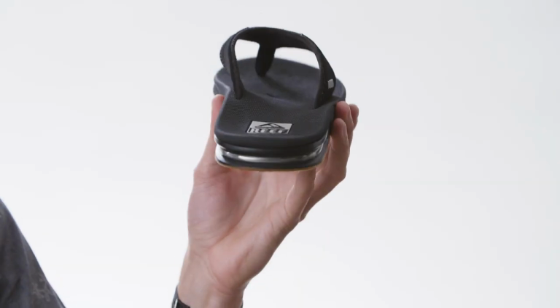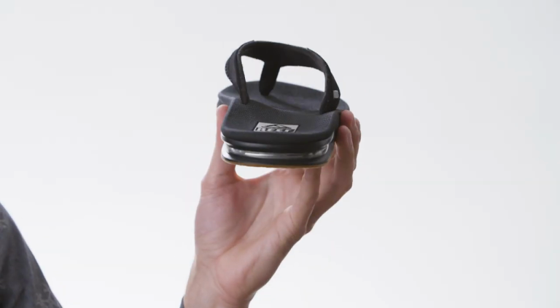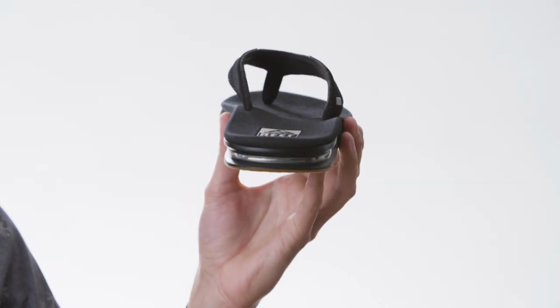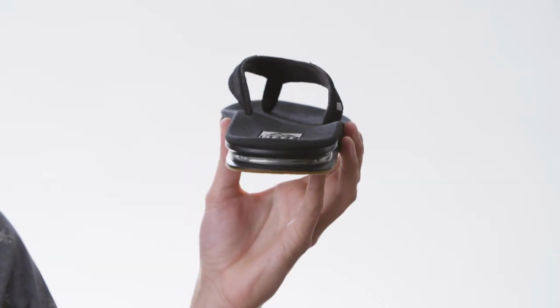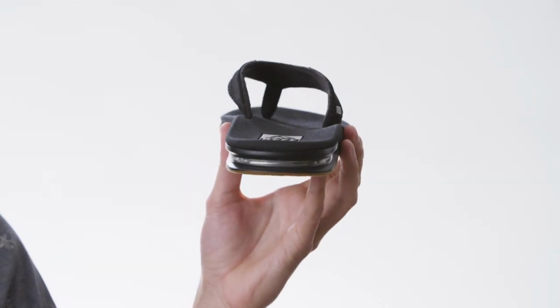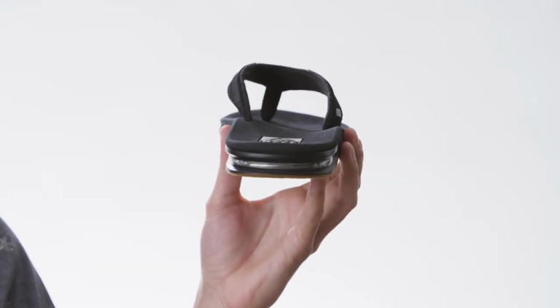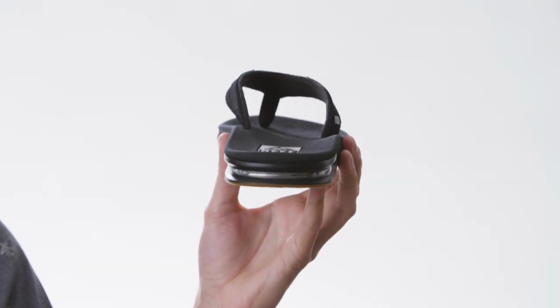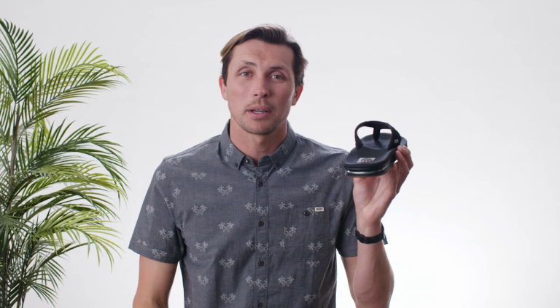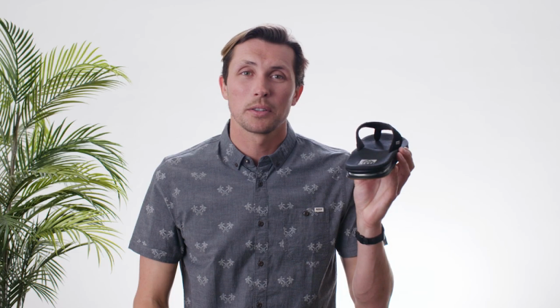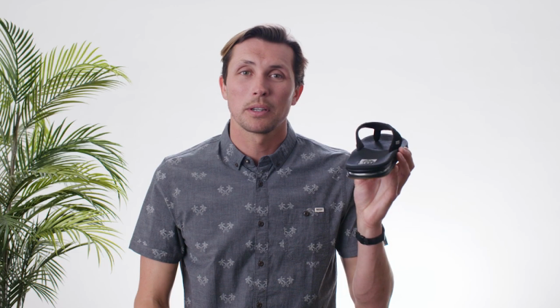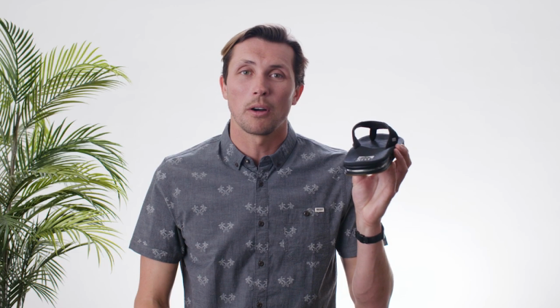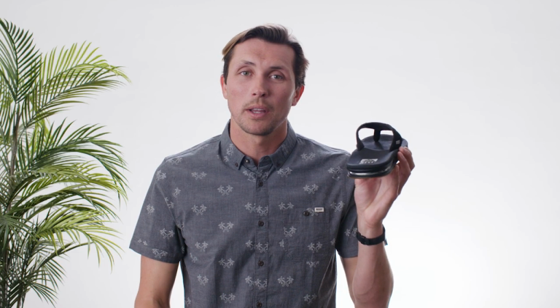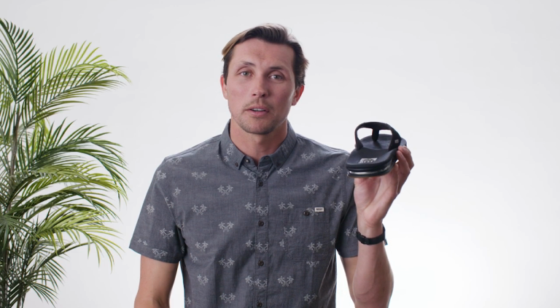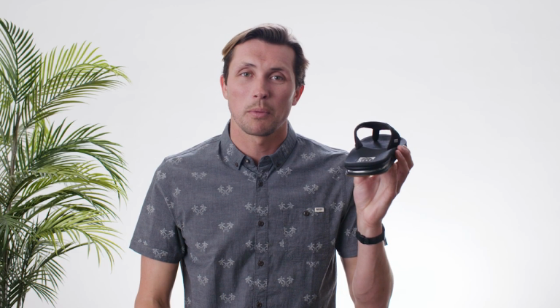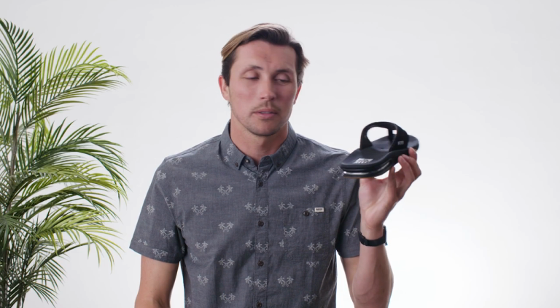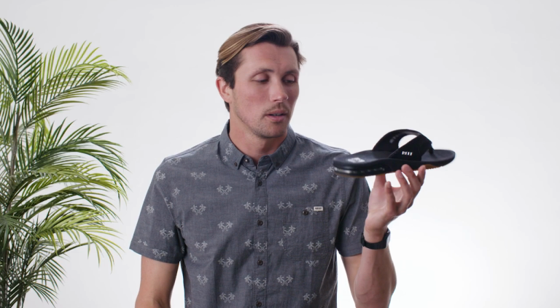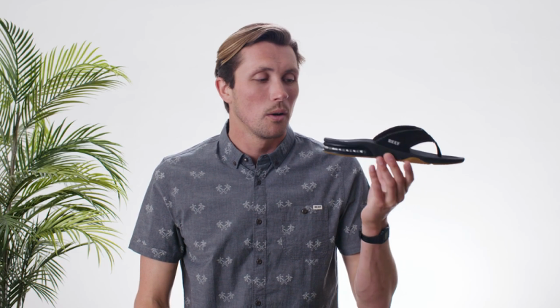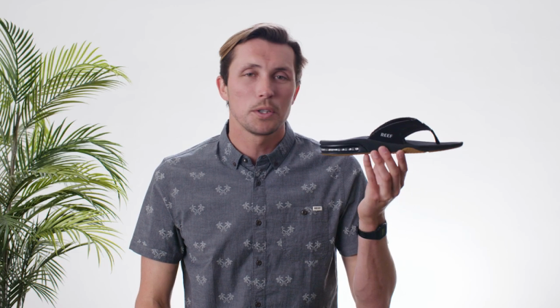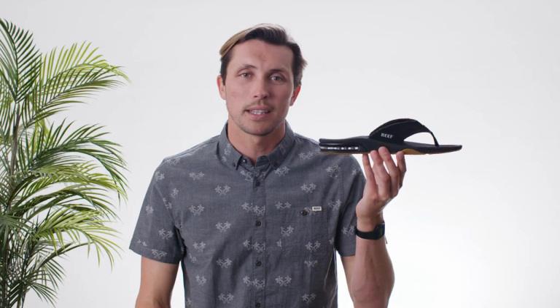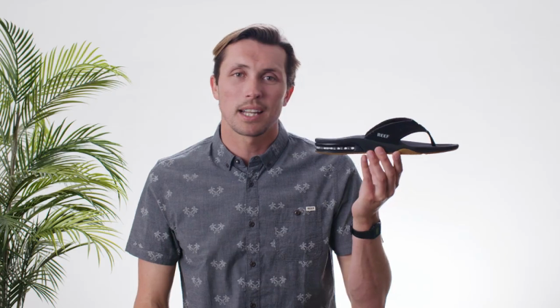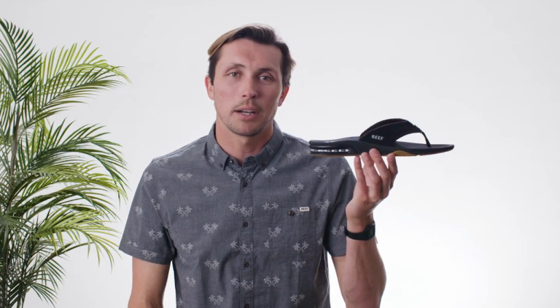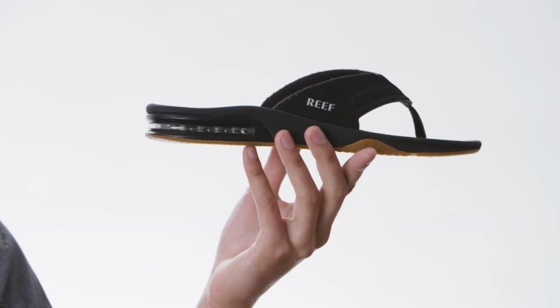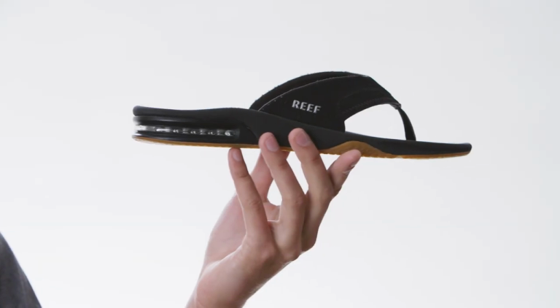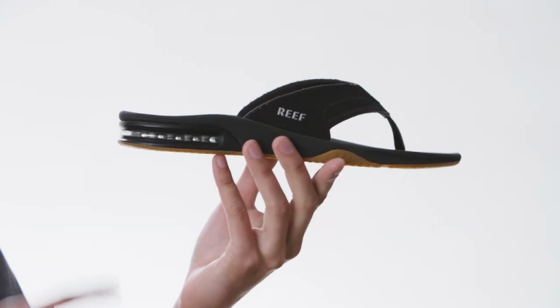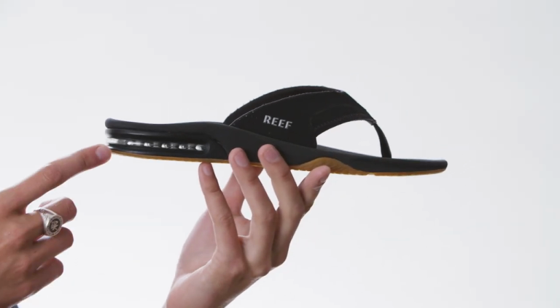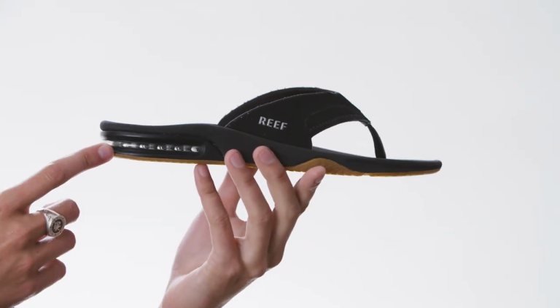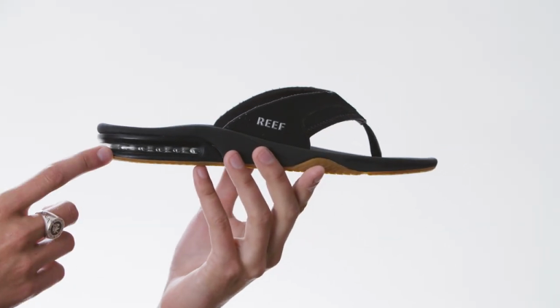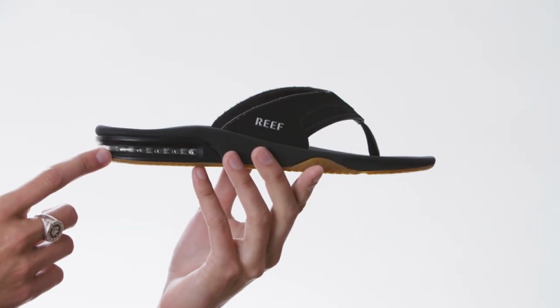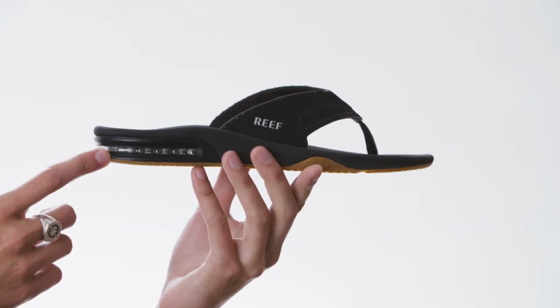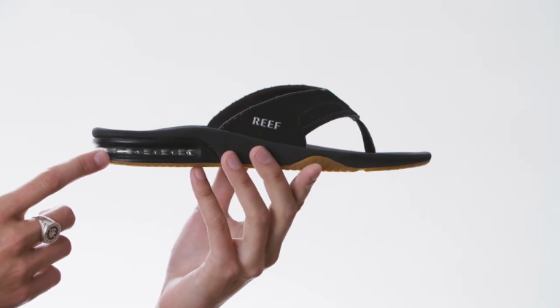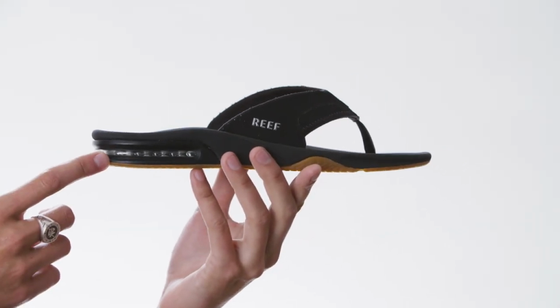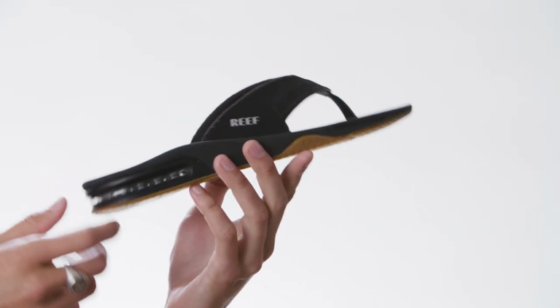On the footbed, we added anatomic contouring for all-day arch support. Once you get to the side, we put in an airbag for a little bit of added comfort.